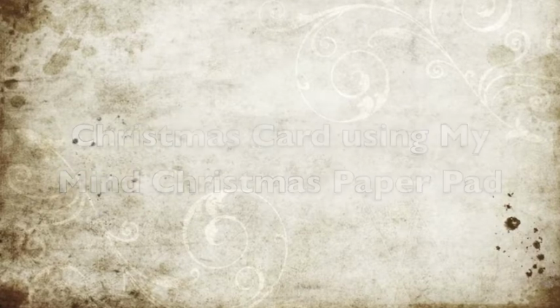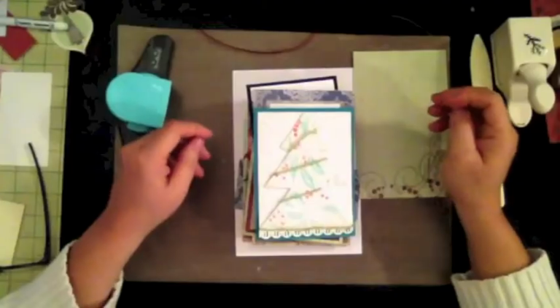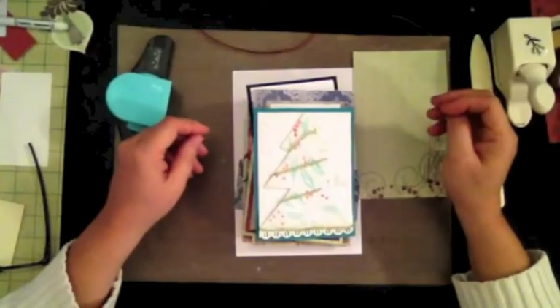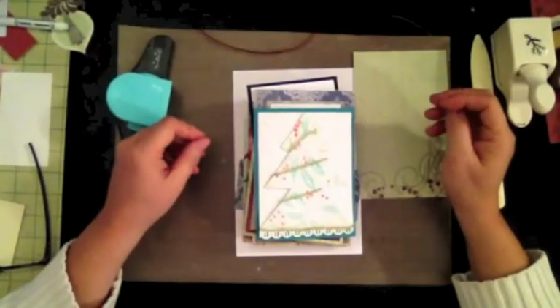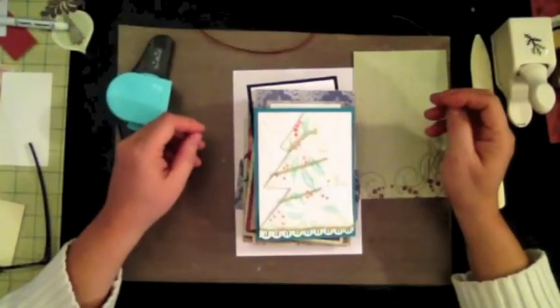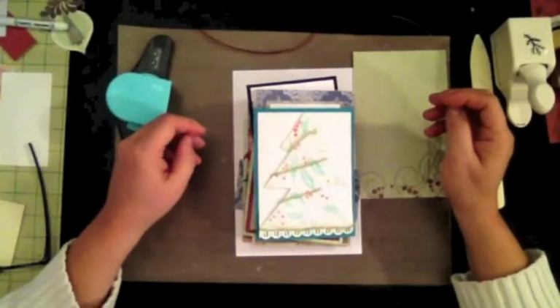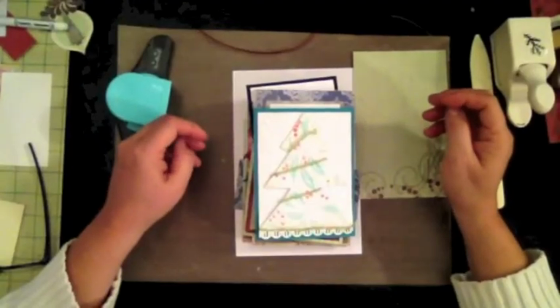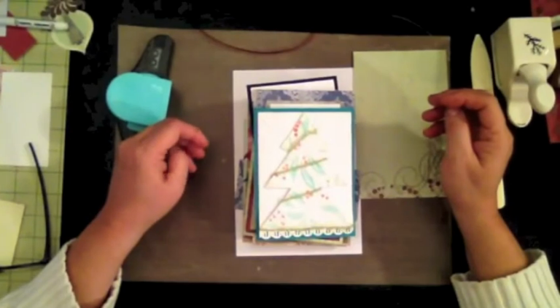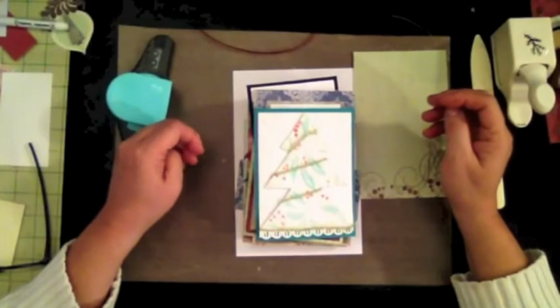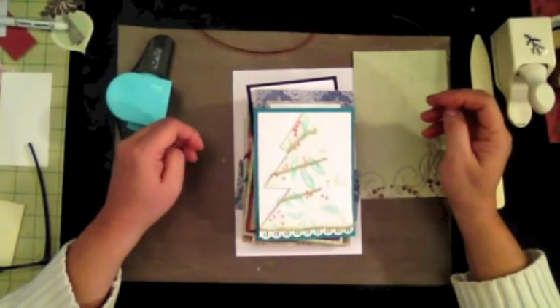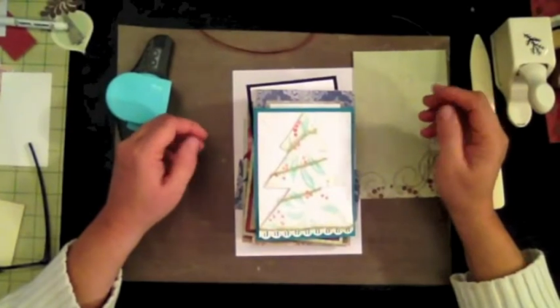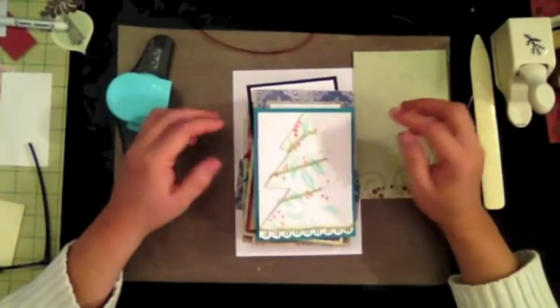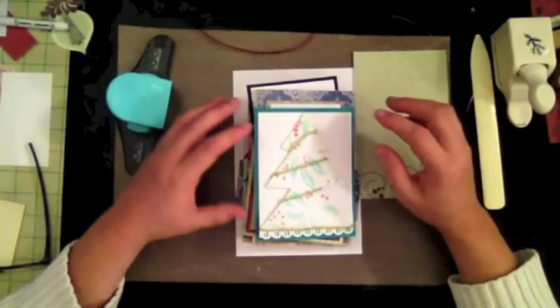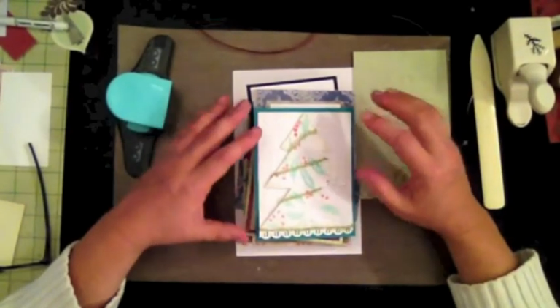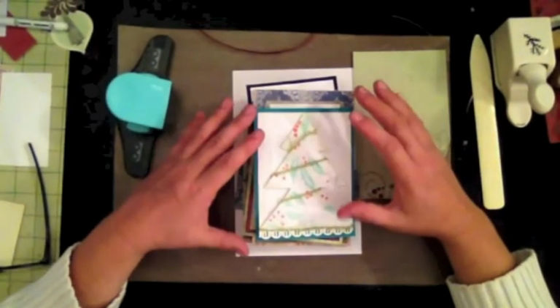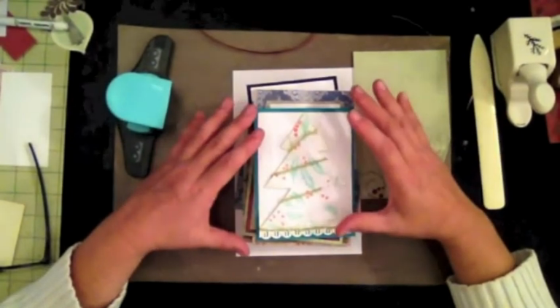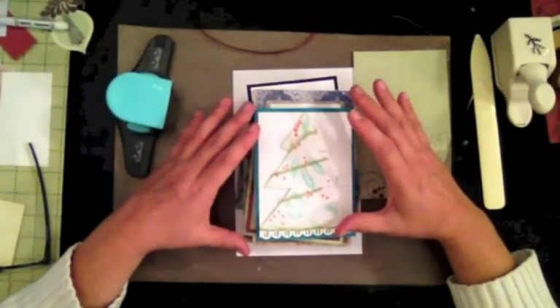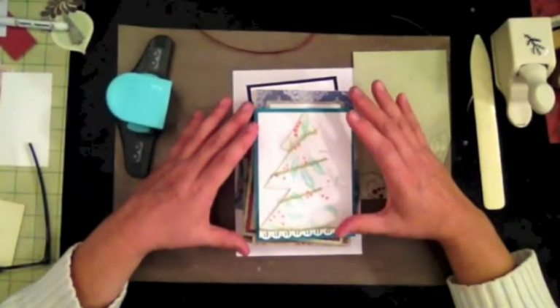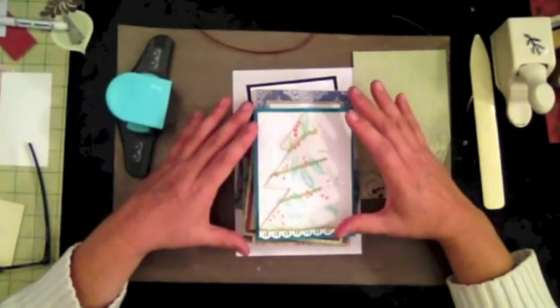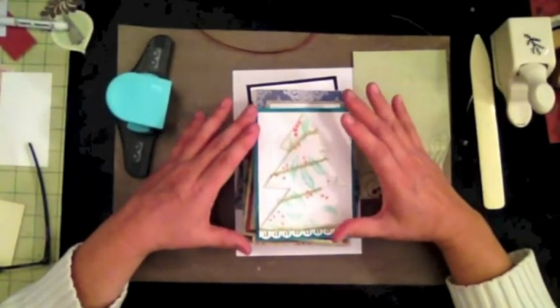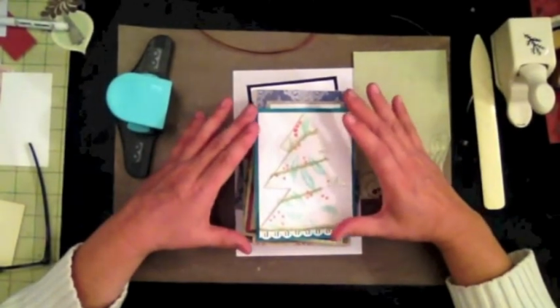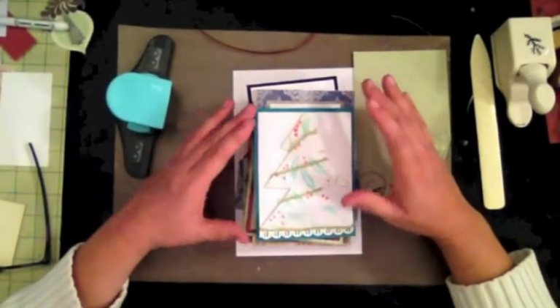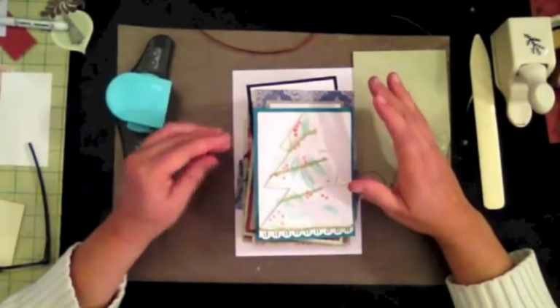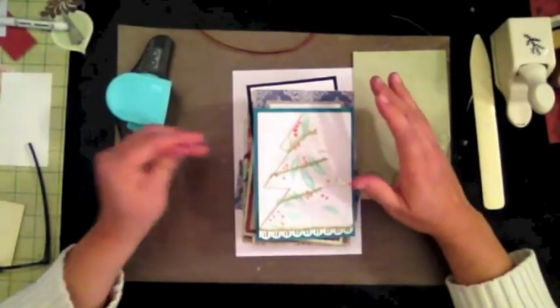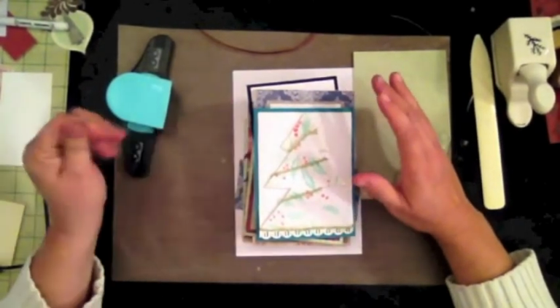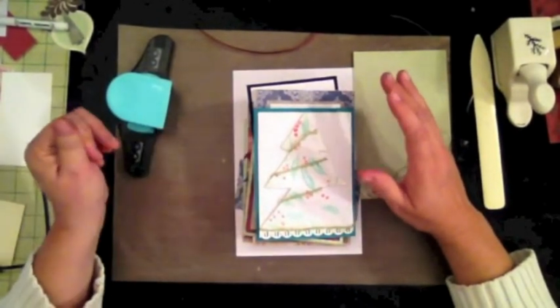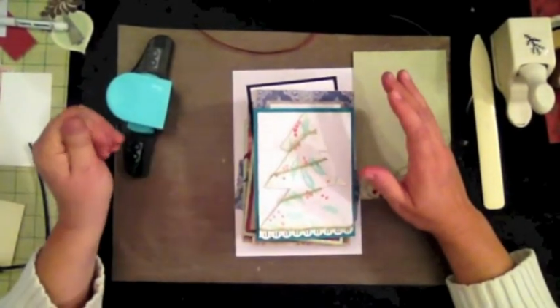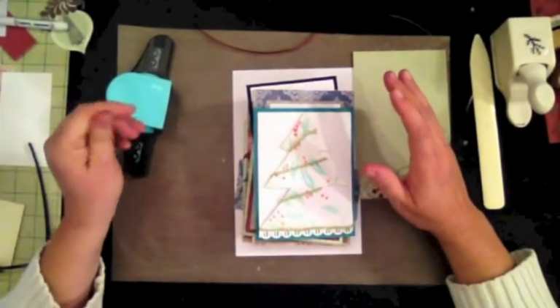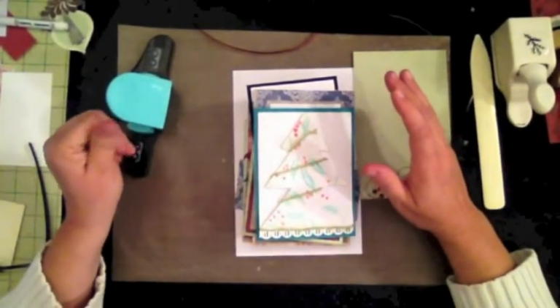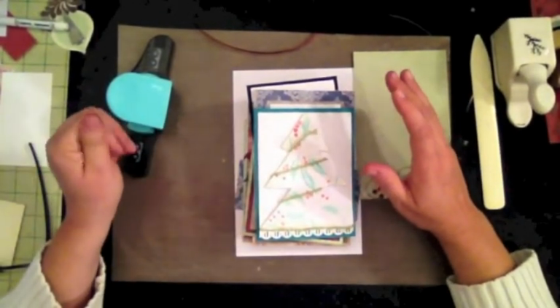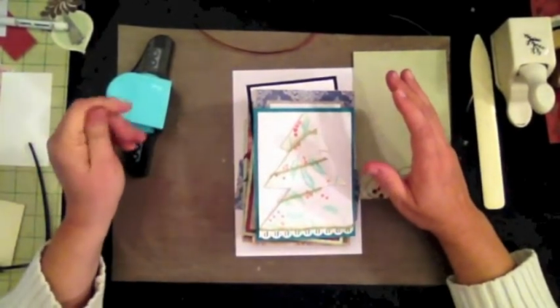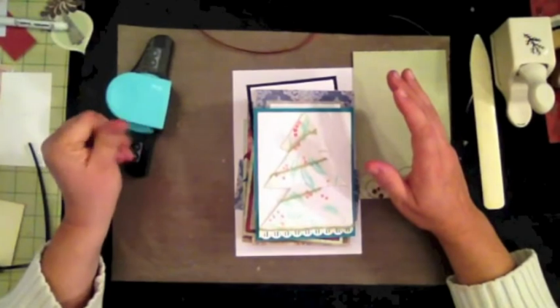Hi, this is Alvar from Scrappy Mania and today my tutorial is going to be creating a nice simple Christmas card.